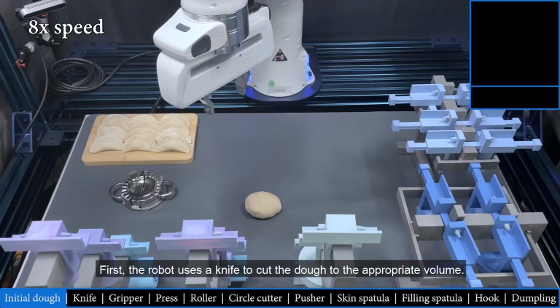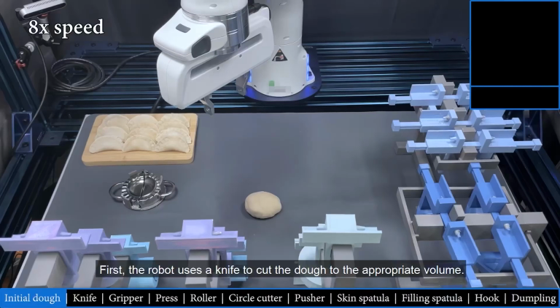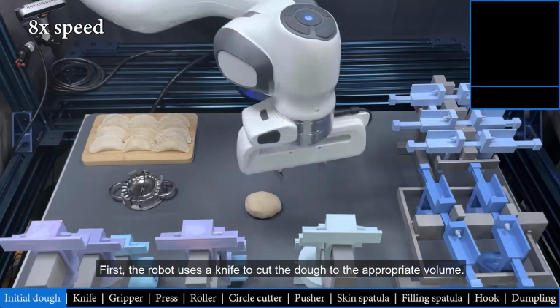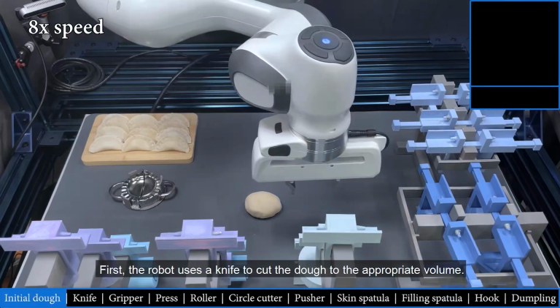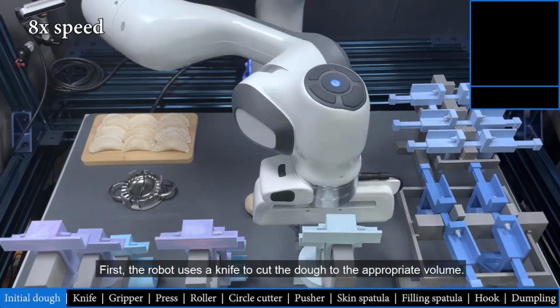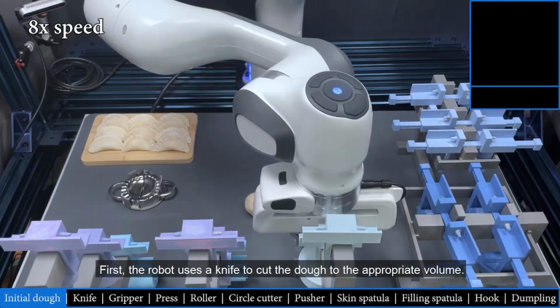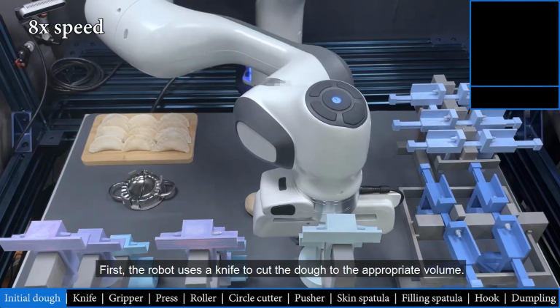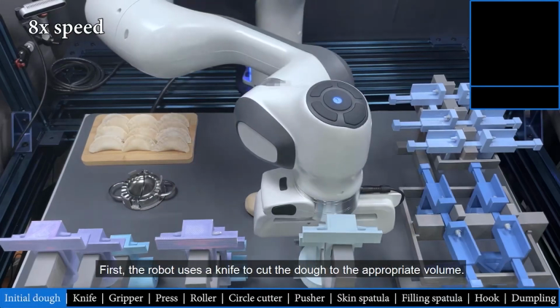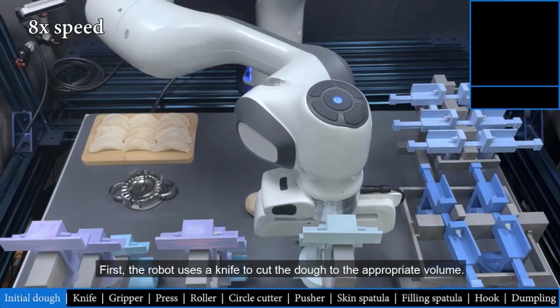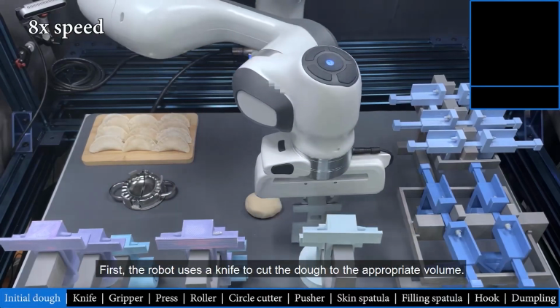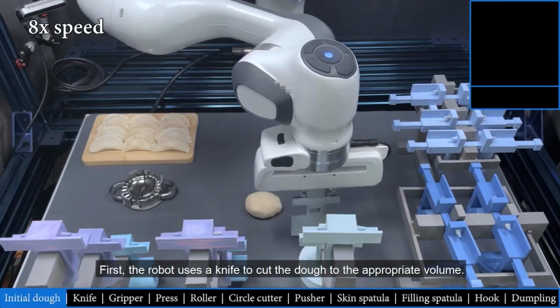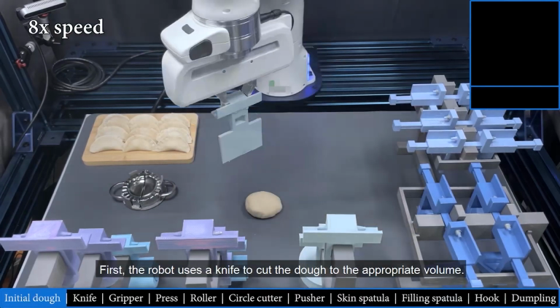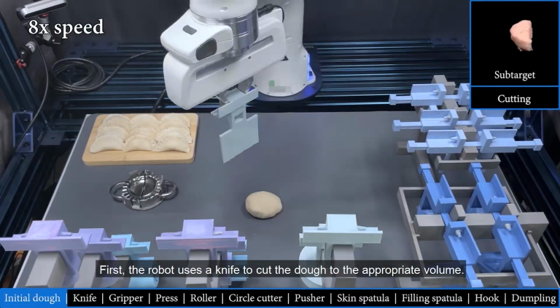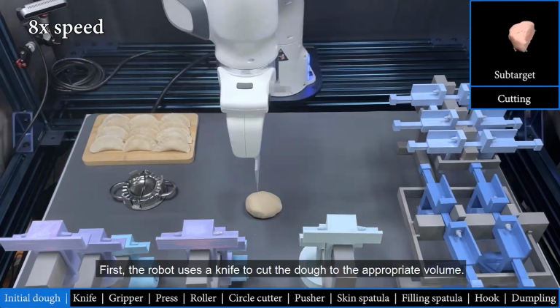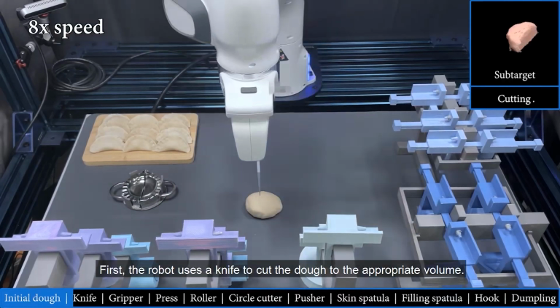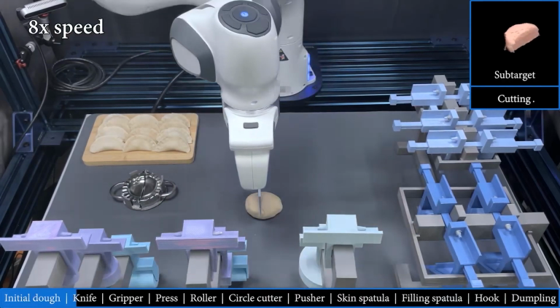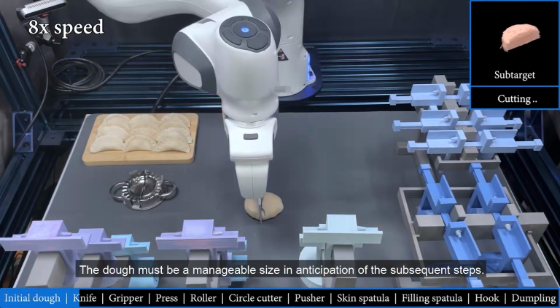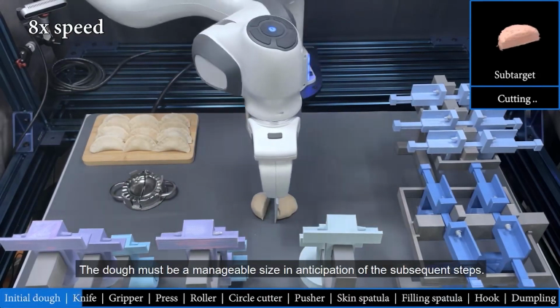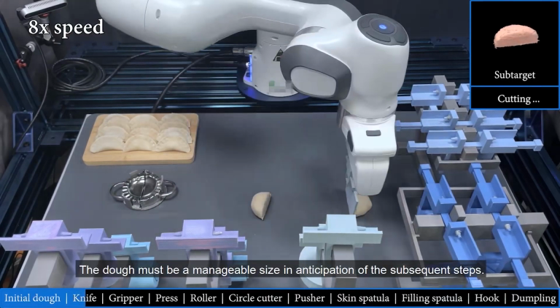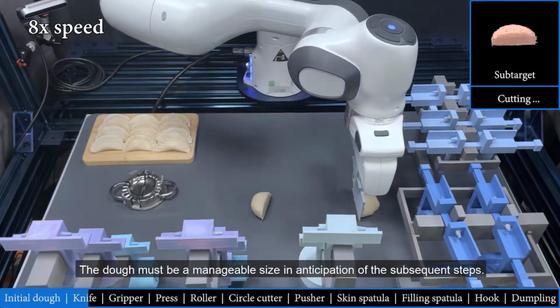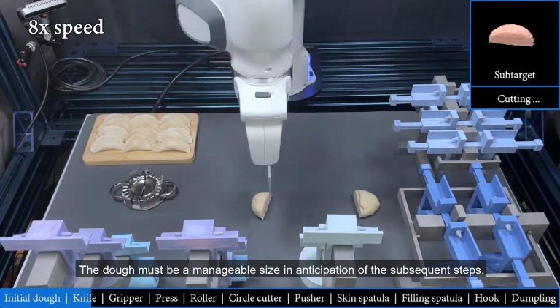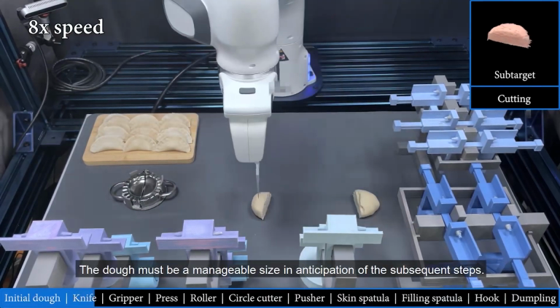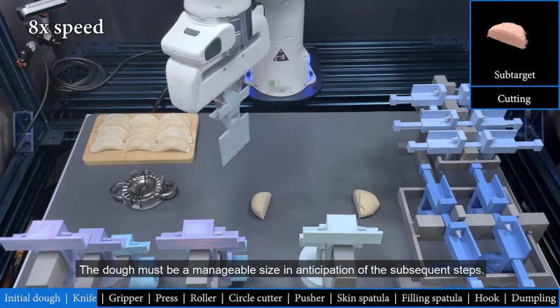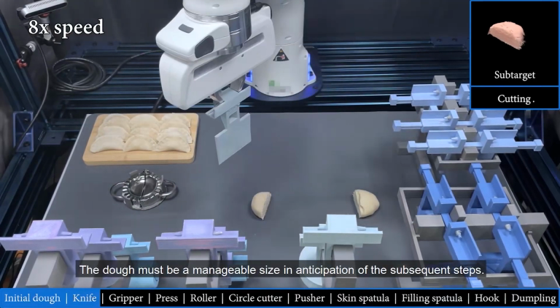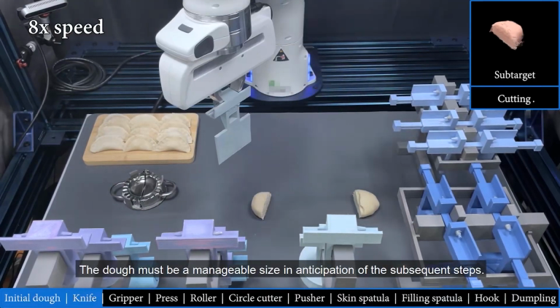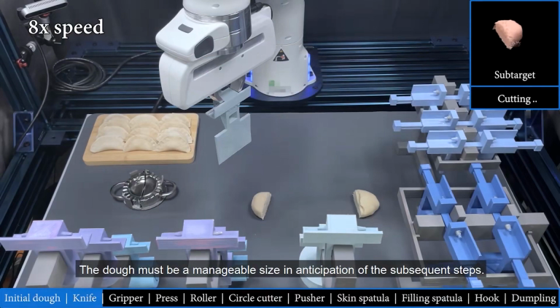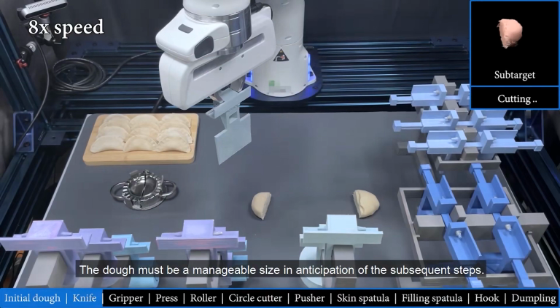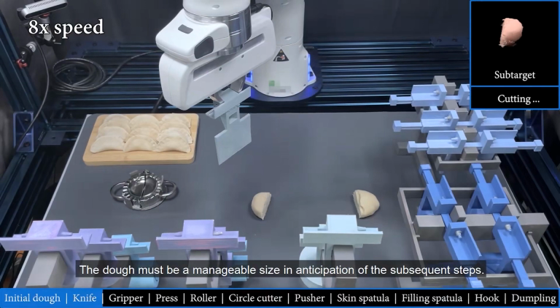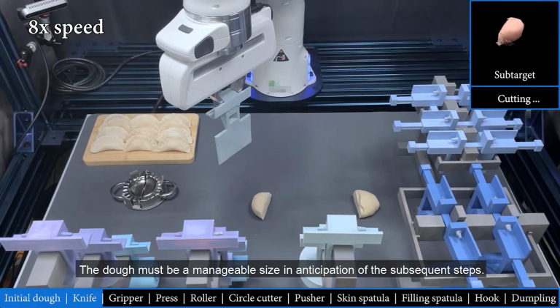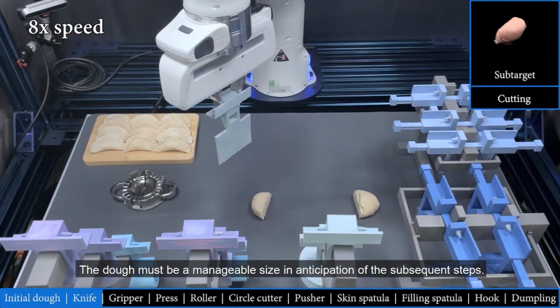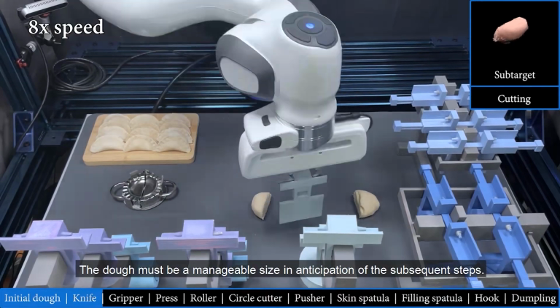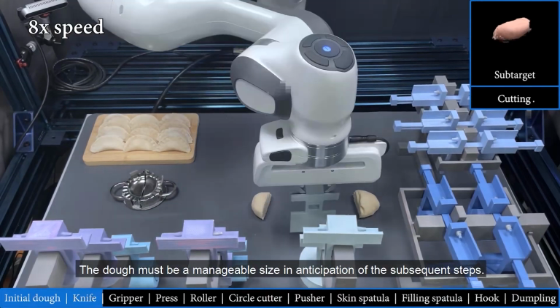First, the robot uses a knife to cut the dough to the appropriate volume. The dough must be a manageable size in anticipation of the subsequent steps.